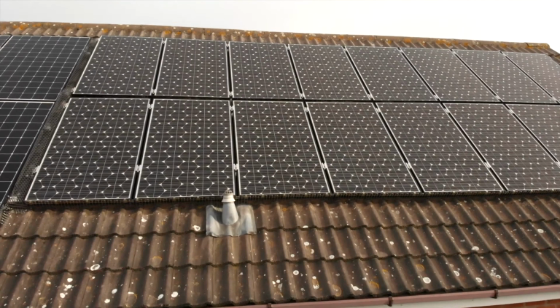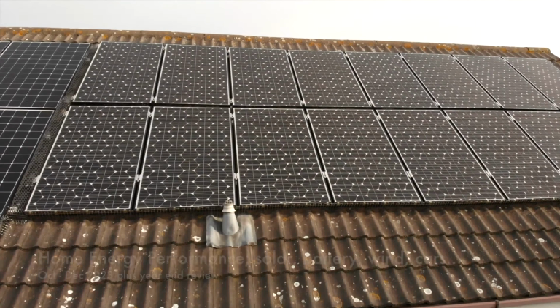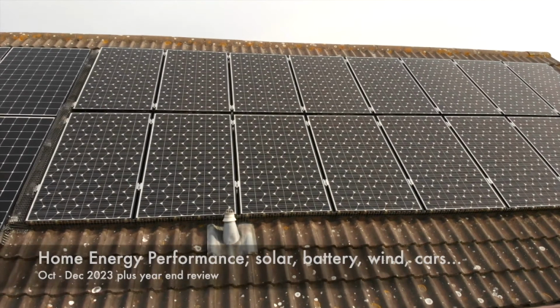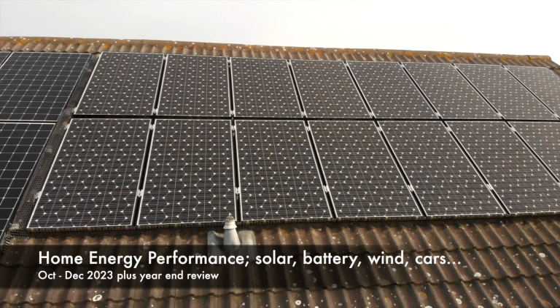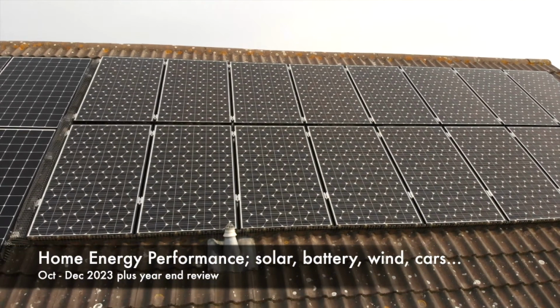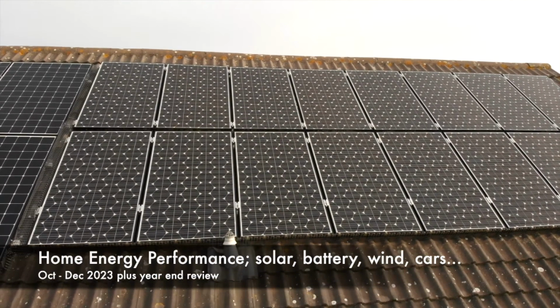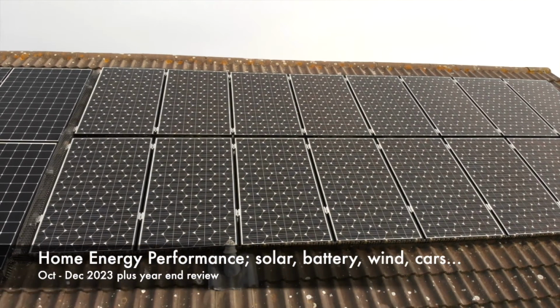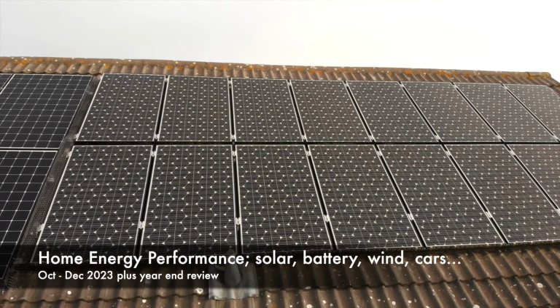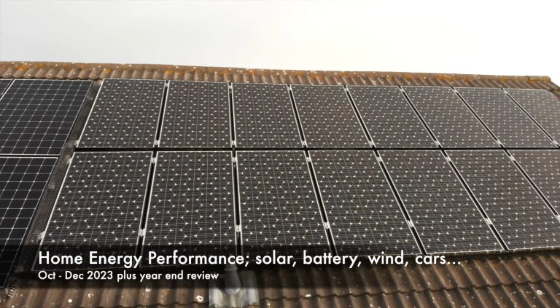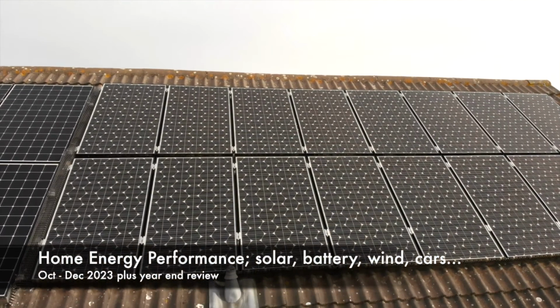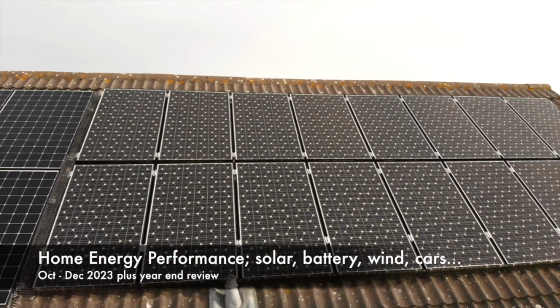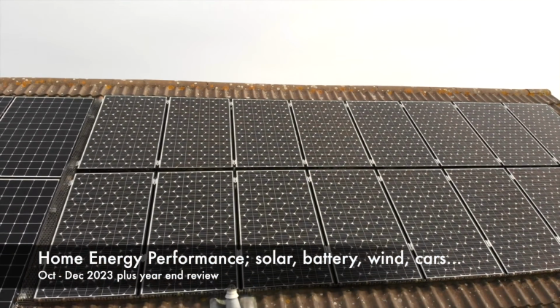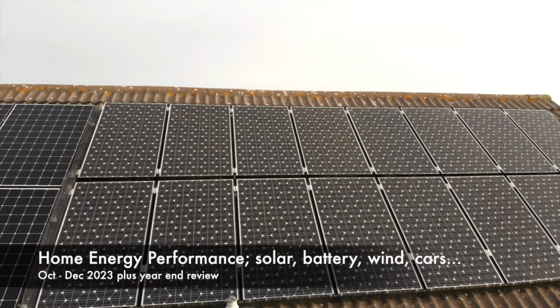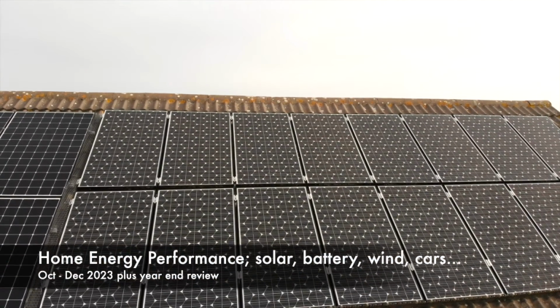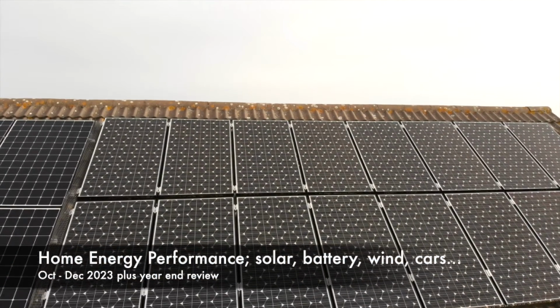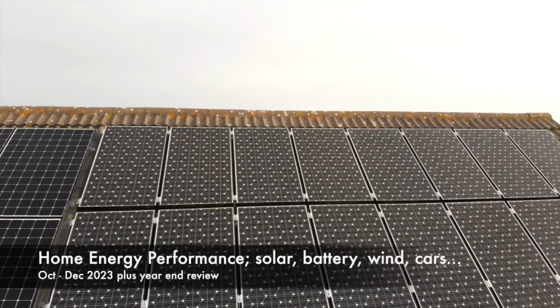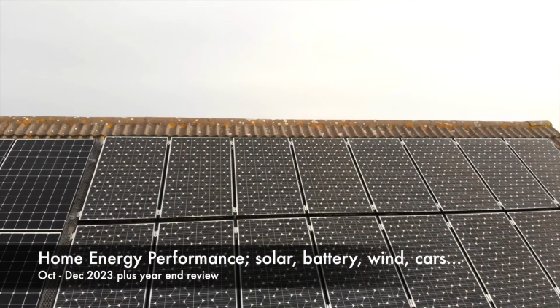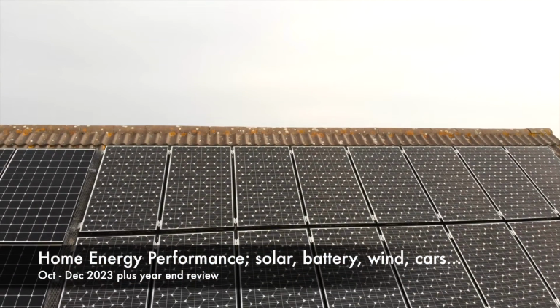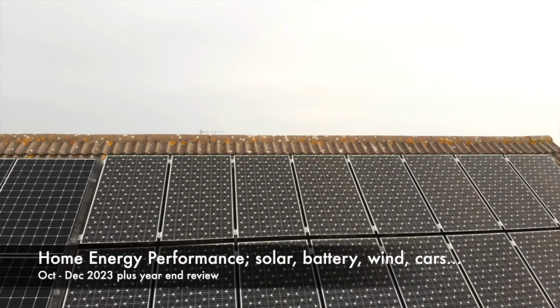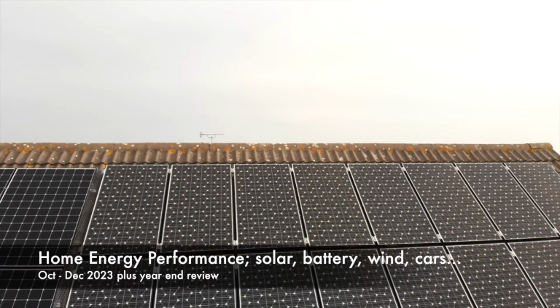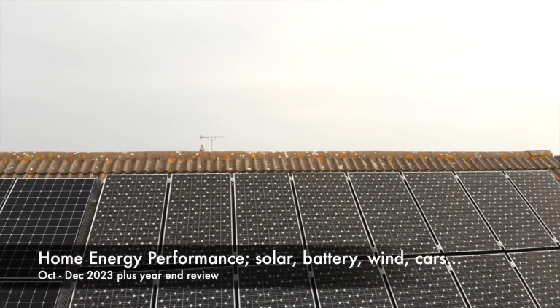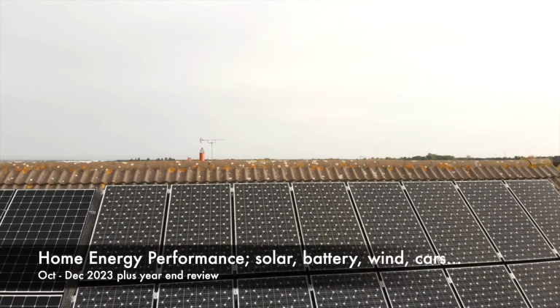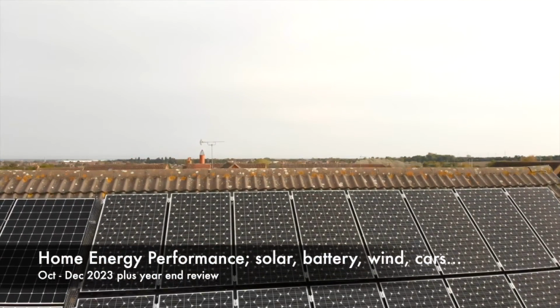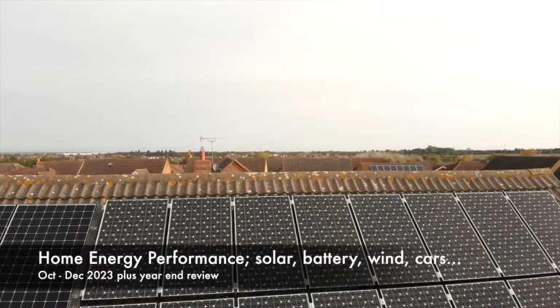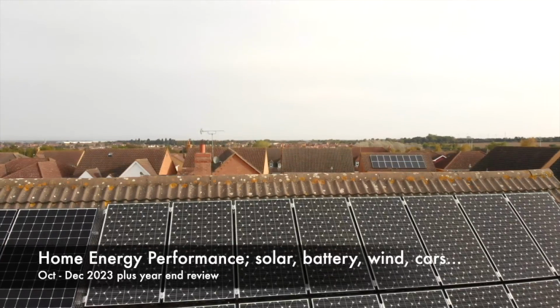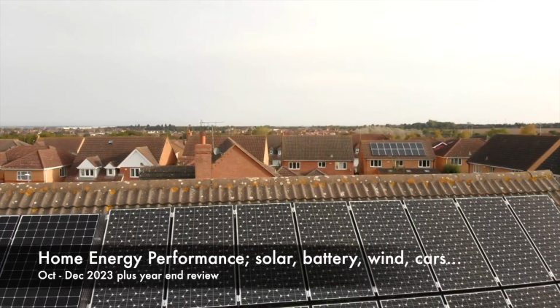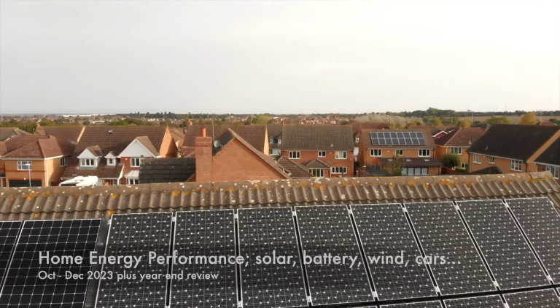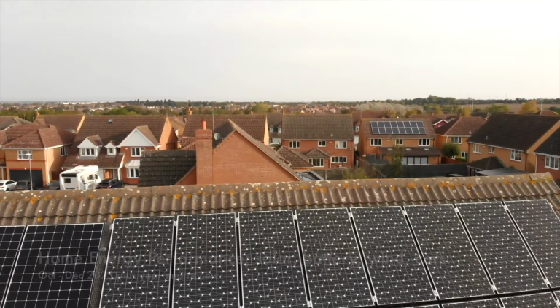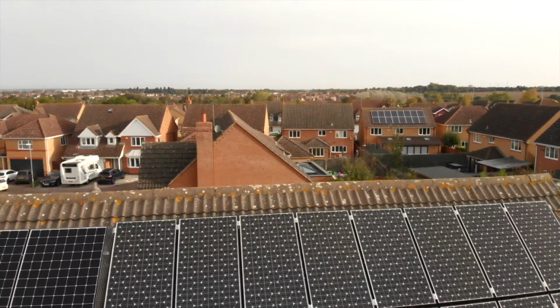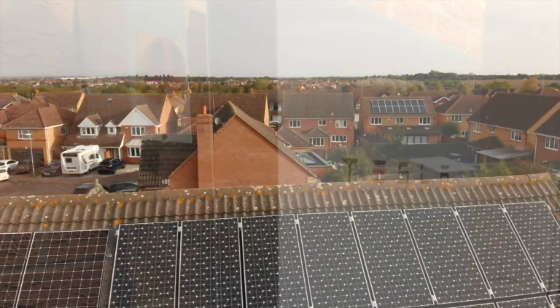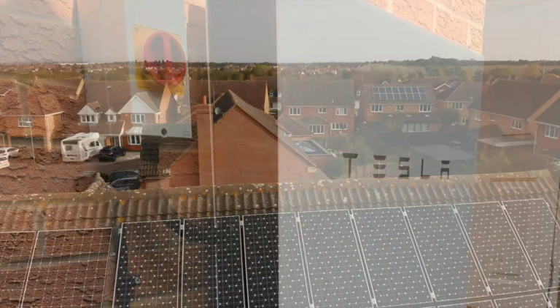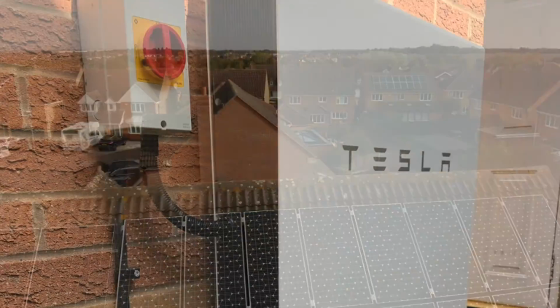Hi, John here. This video is going to cover our home energy performance for our solar, battery, wind turbine, and cars.